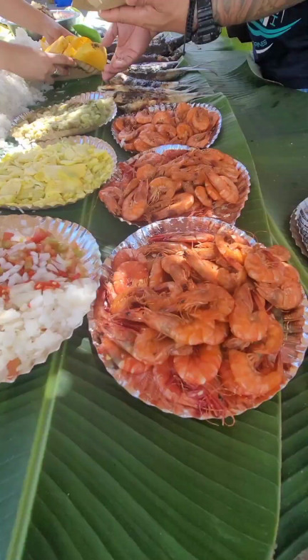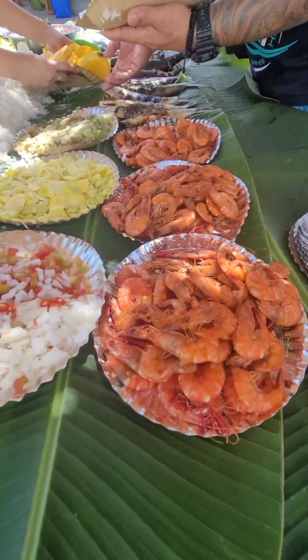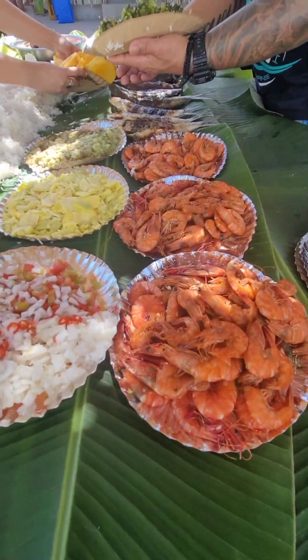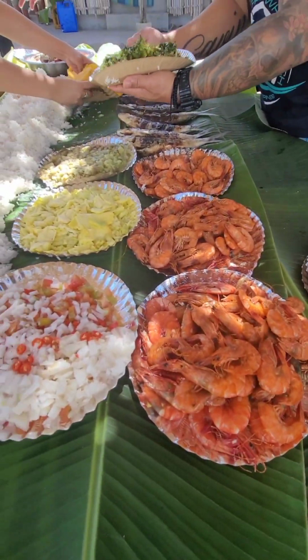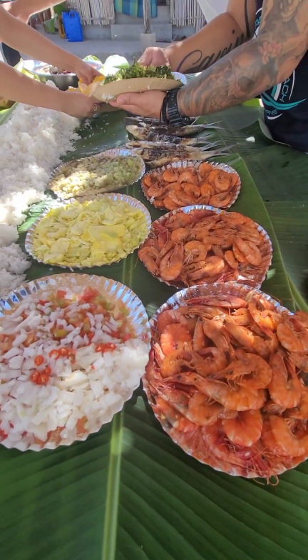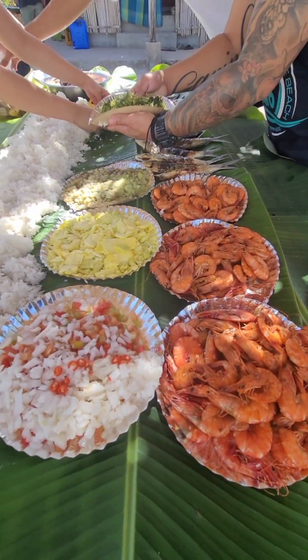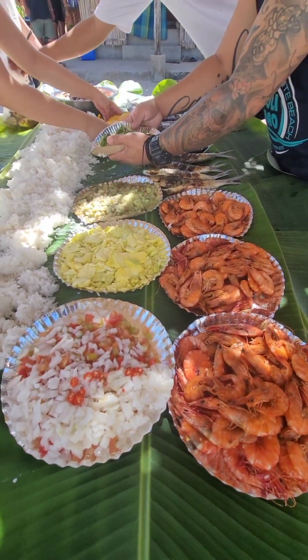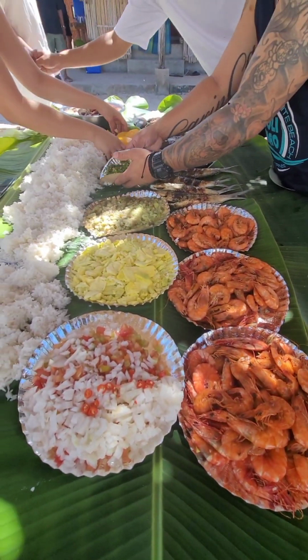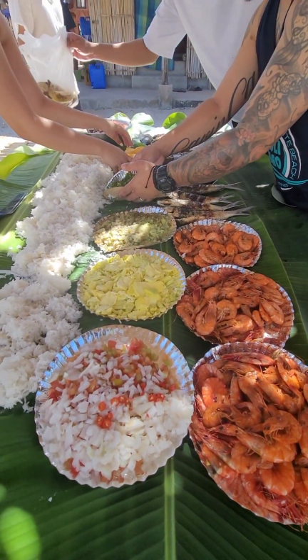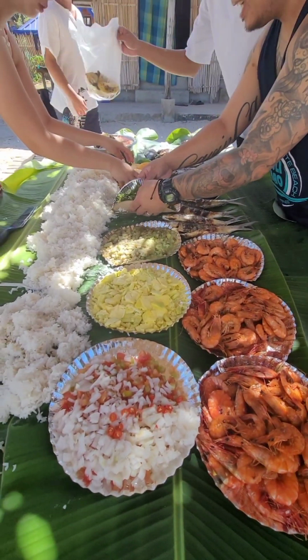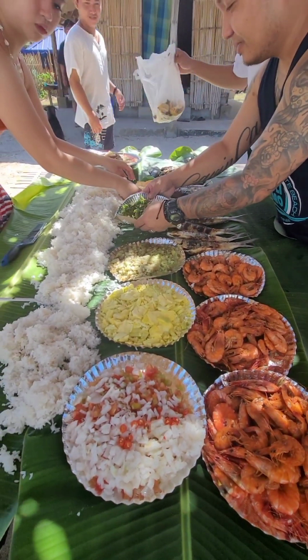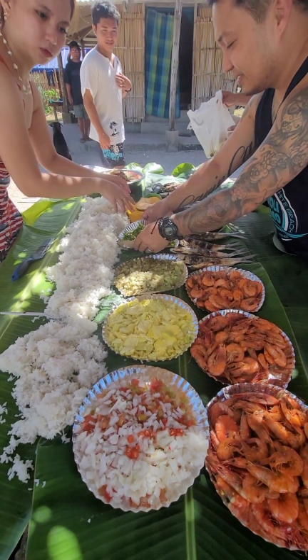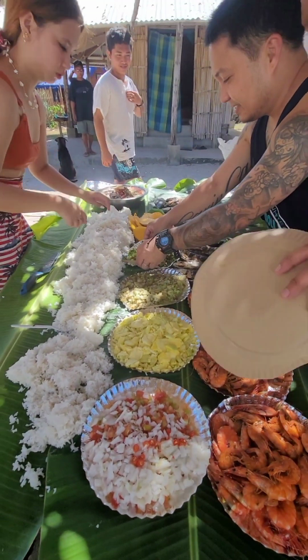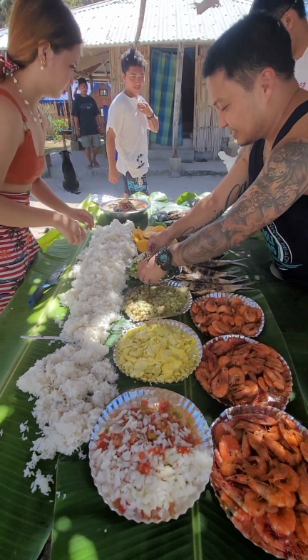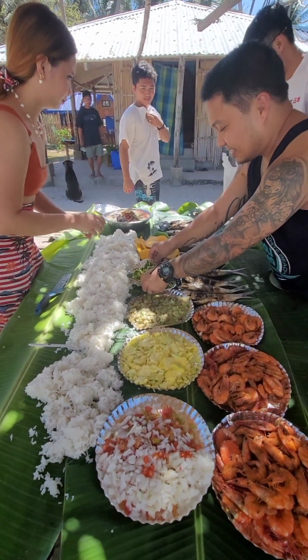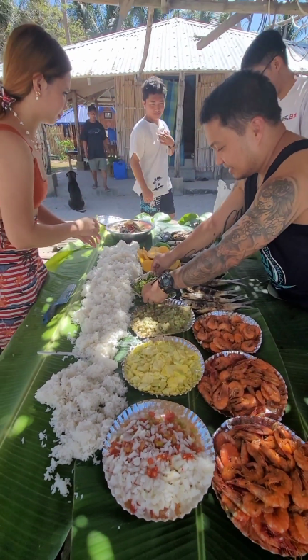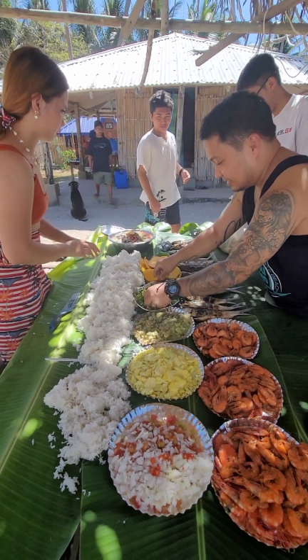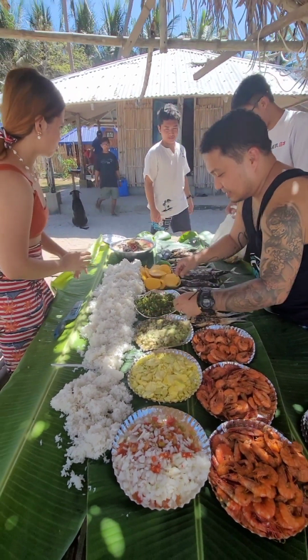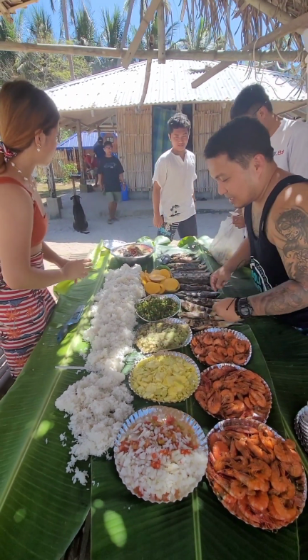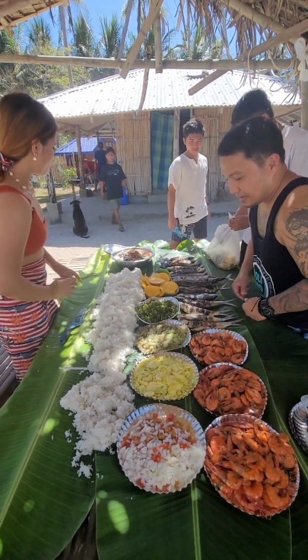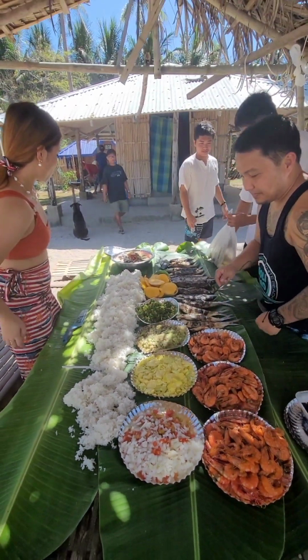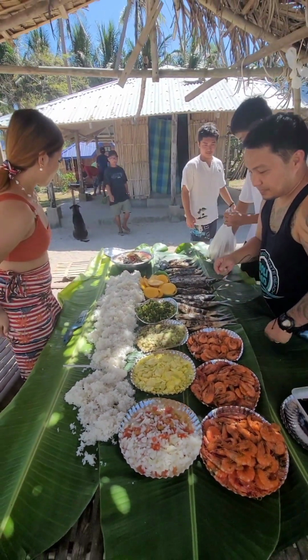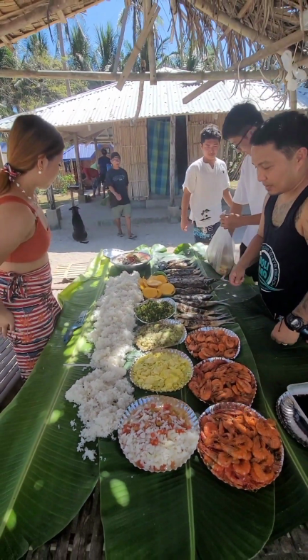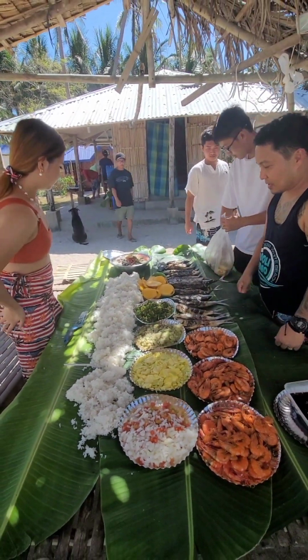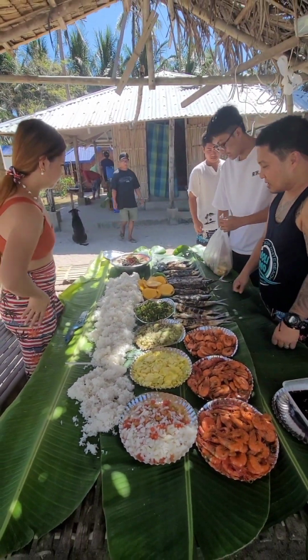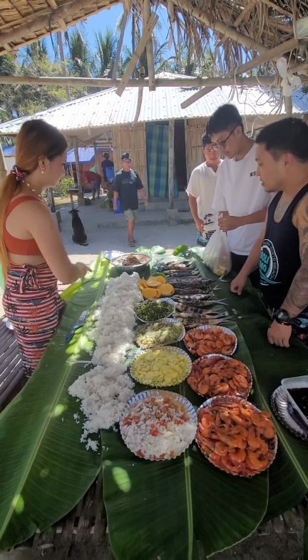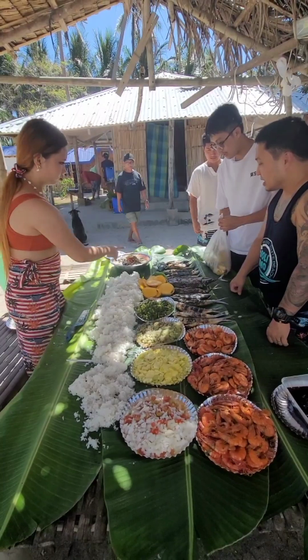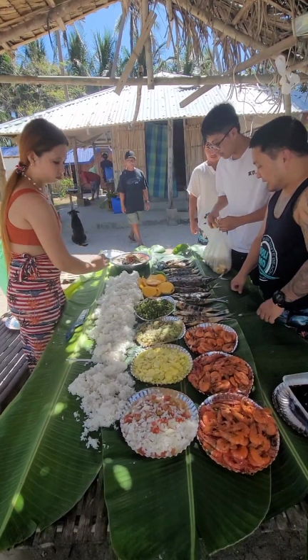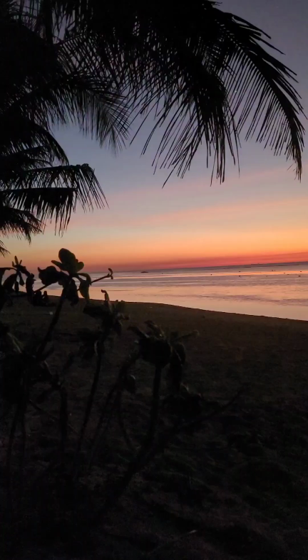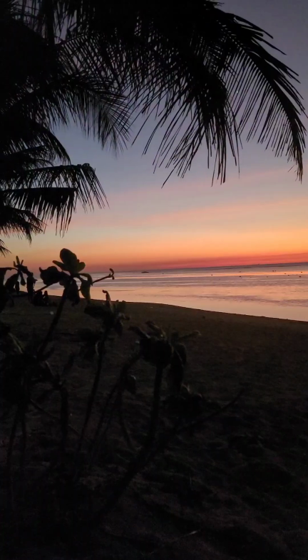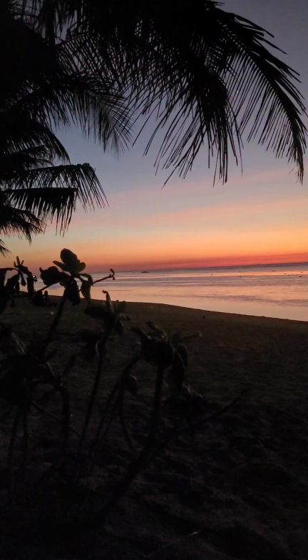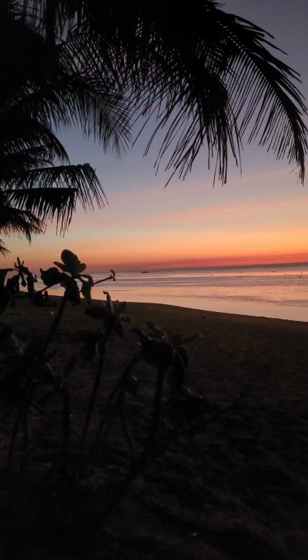After cooking for long hours, it's time to dig in. This is what we call mukbang. It's really good.